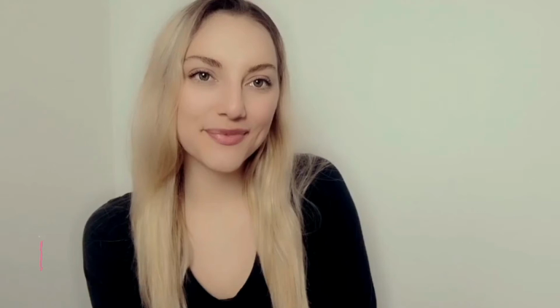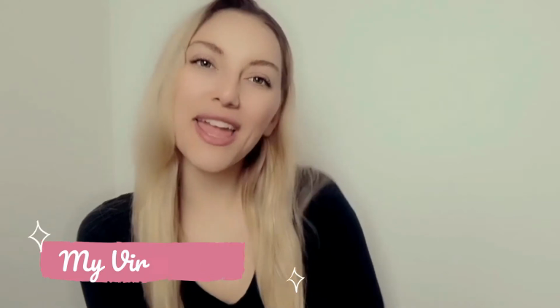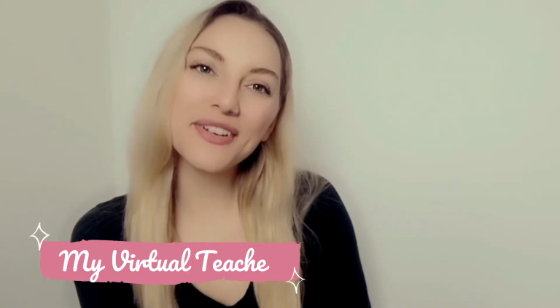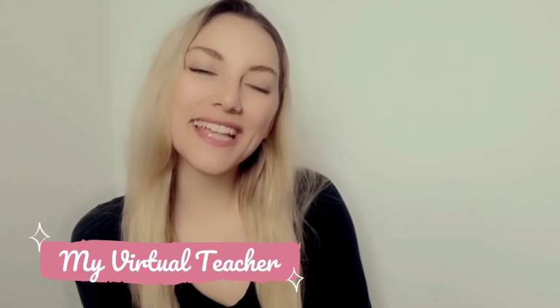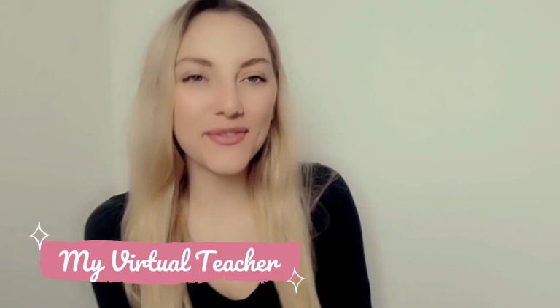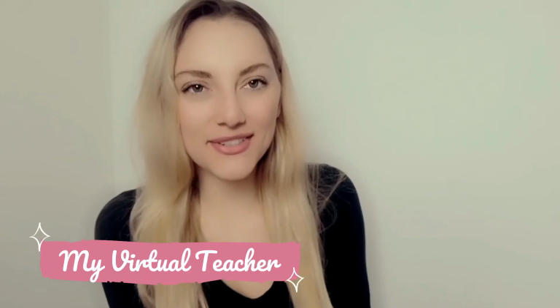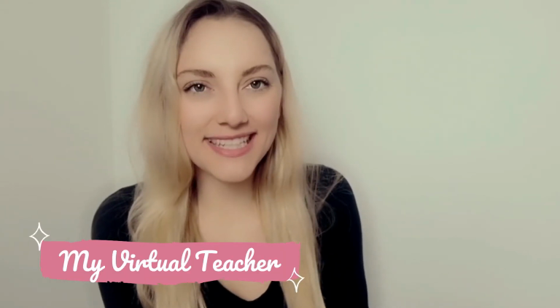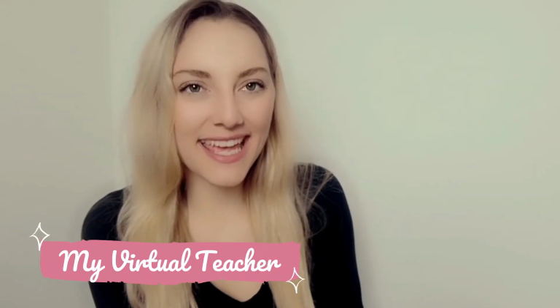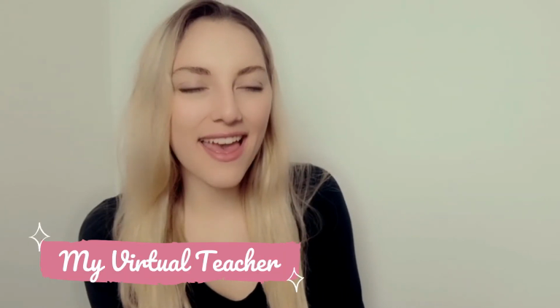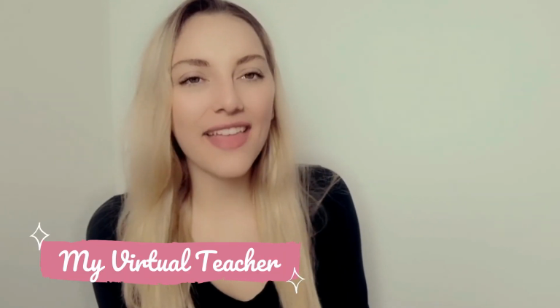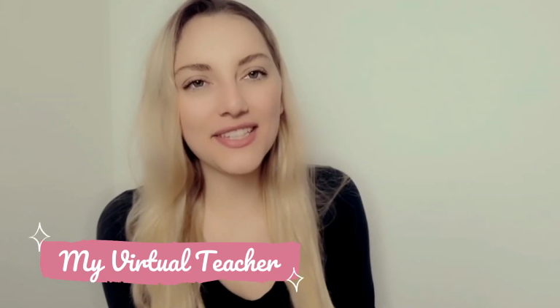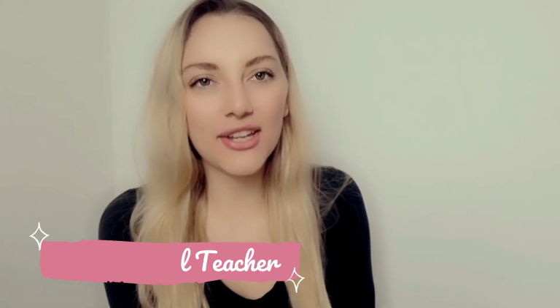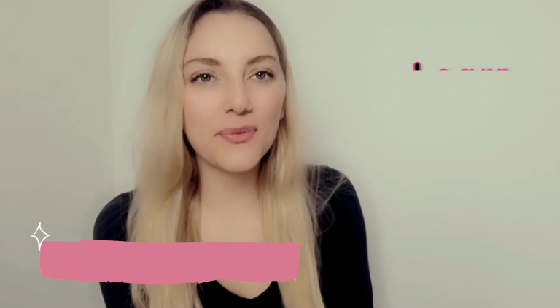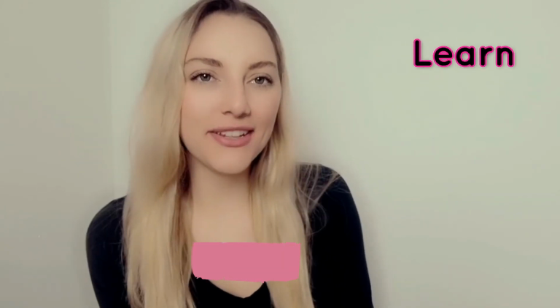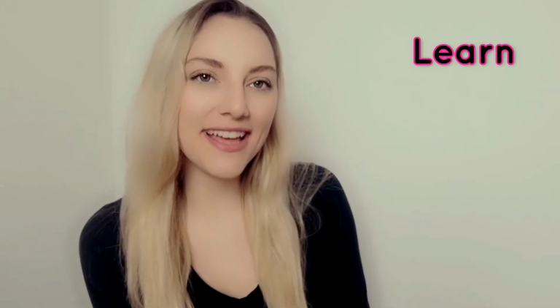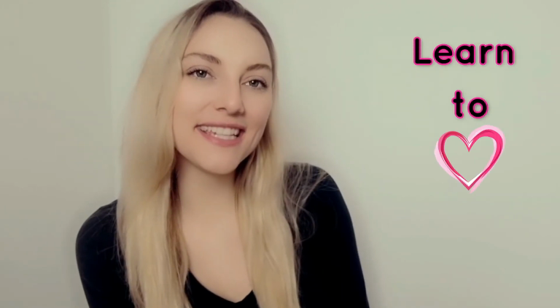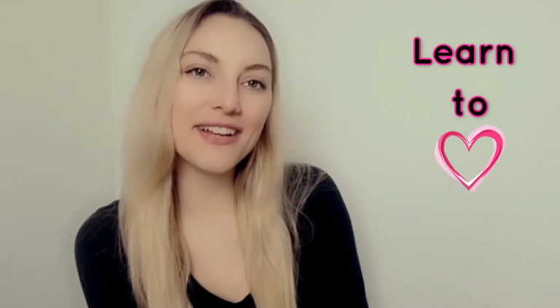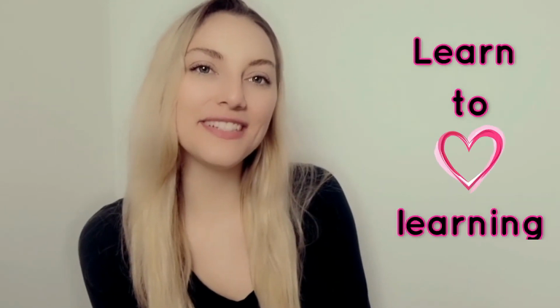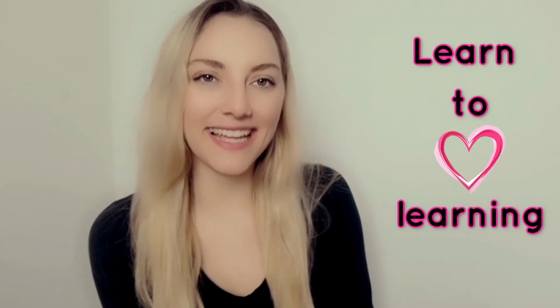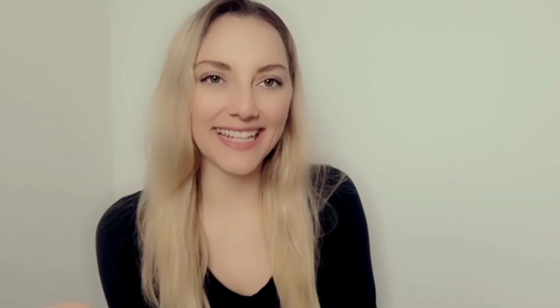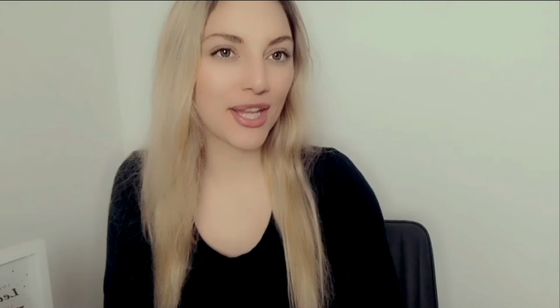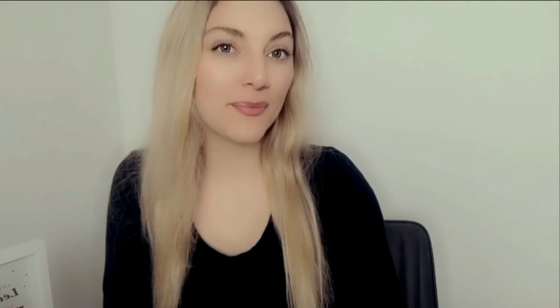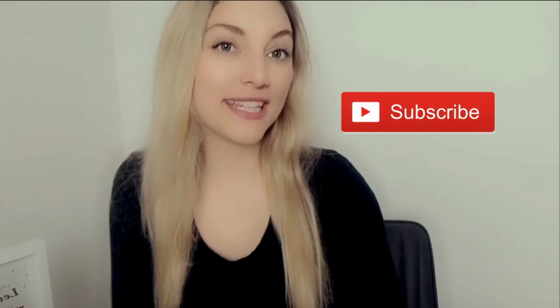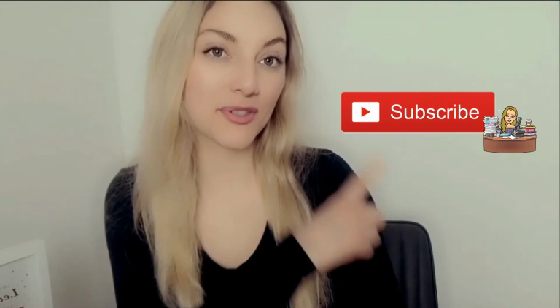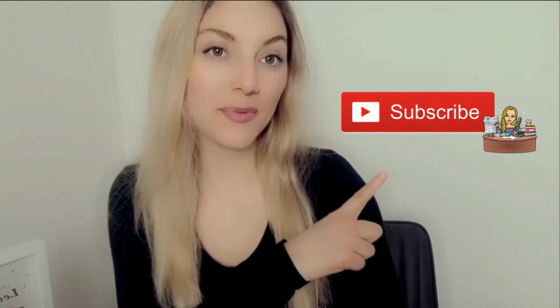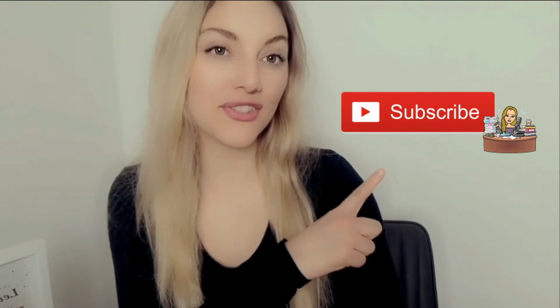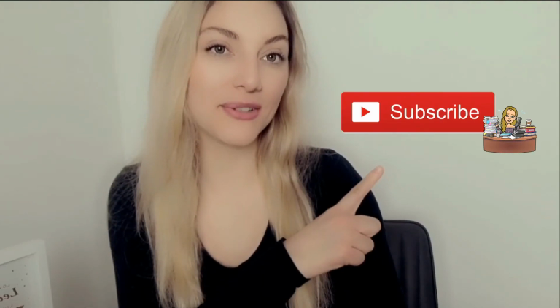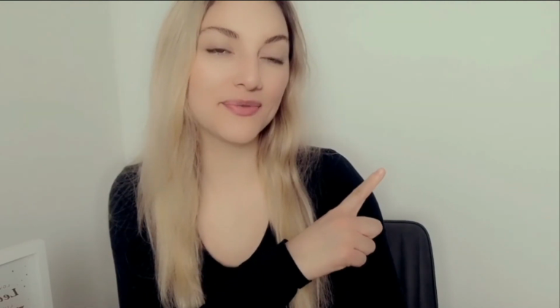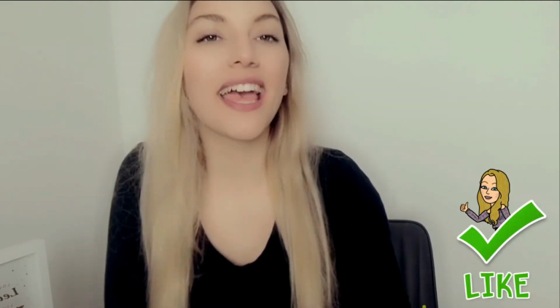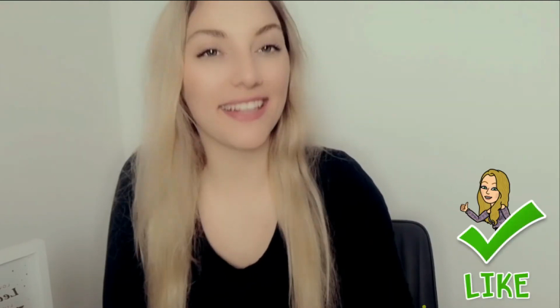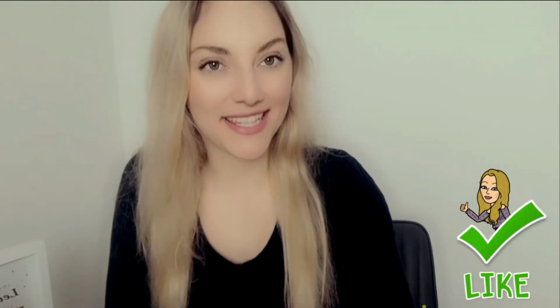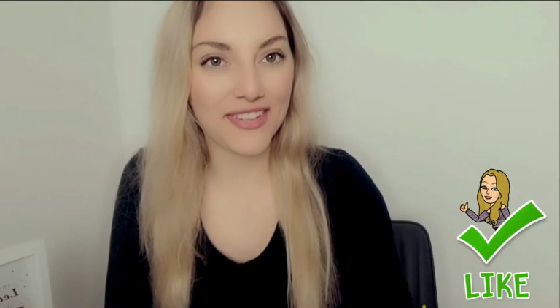Hi everyone, it's your virtual teacher here, and this is the channel where you learn to love learning. Please subscribe to this channel and like this video.